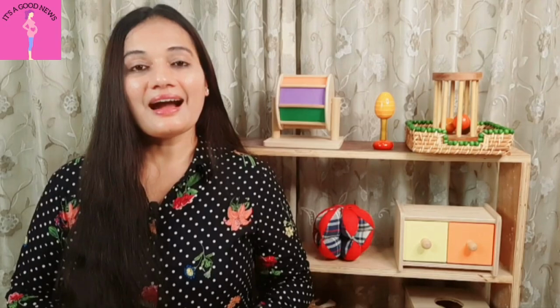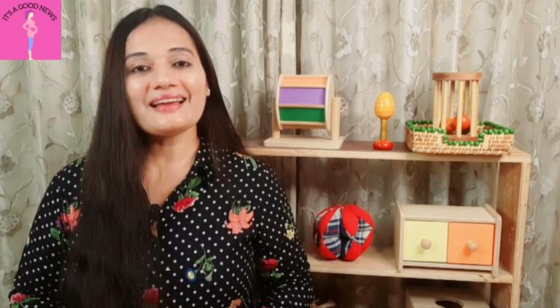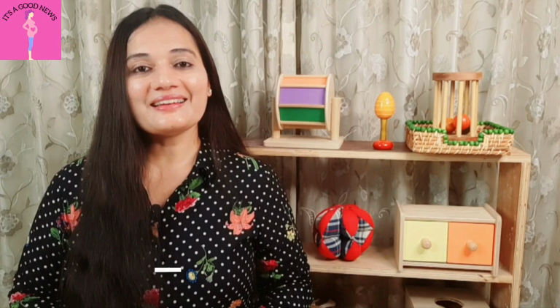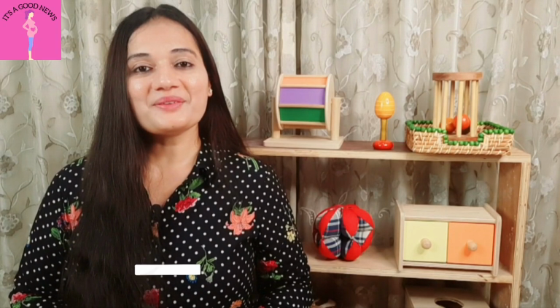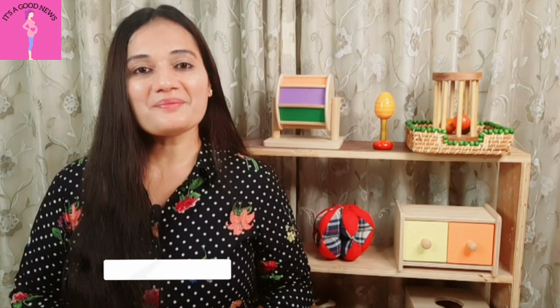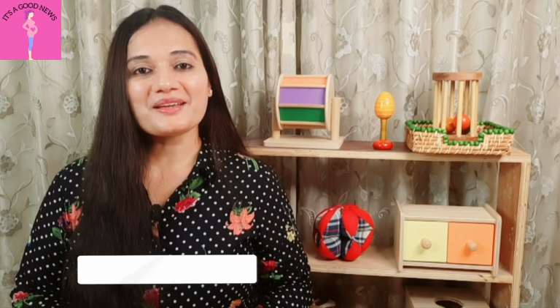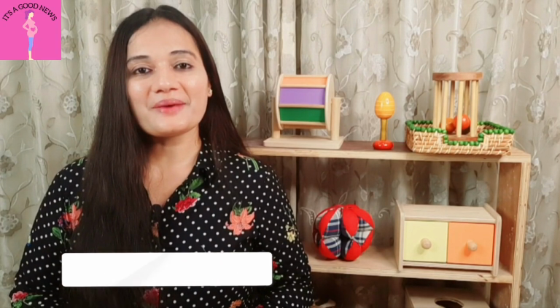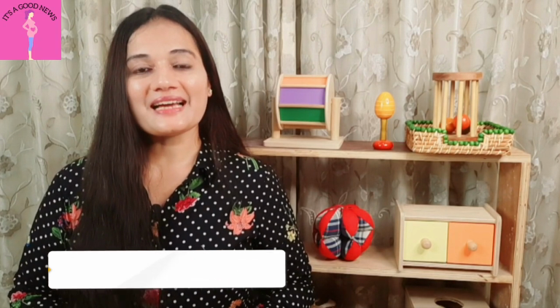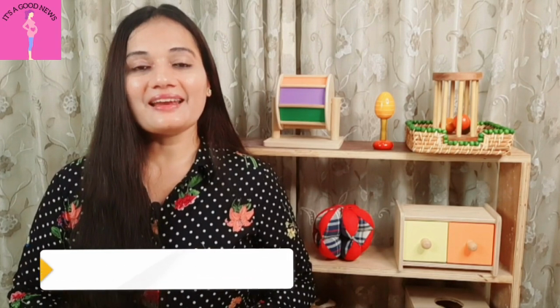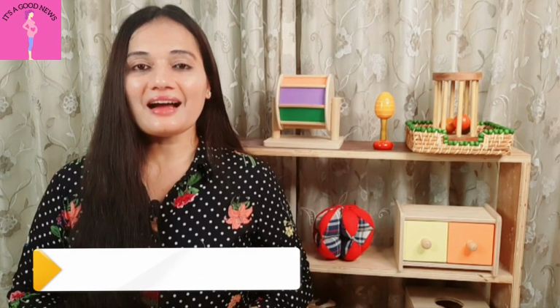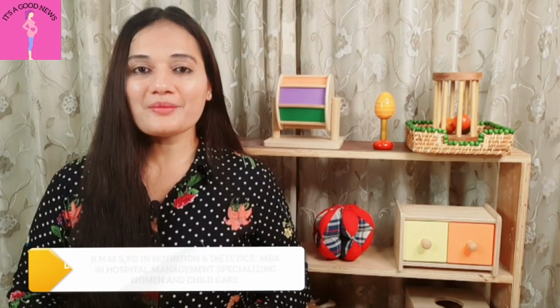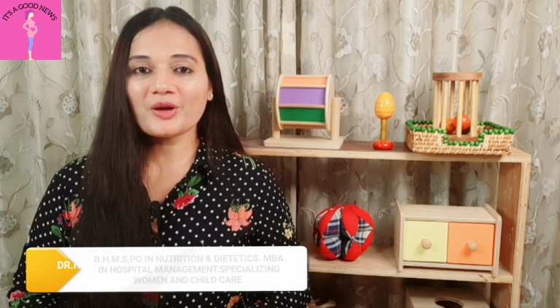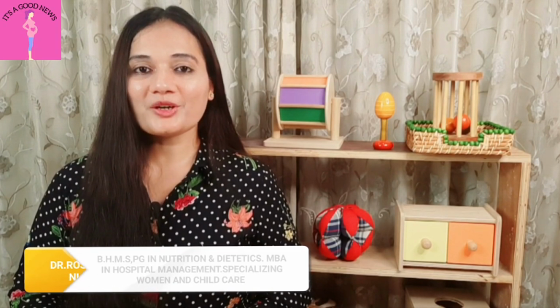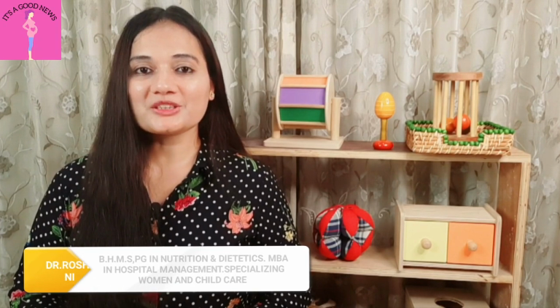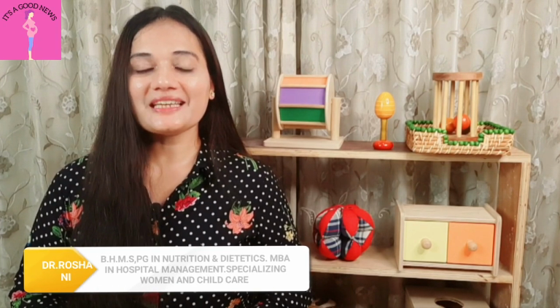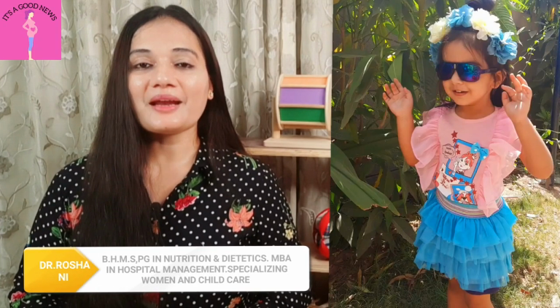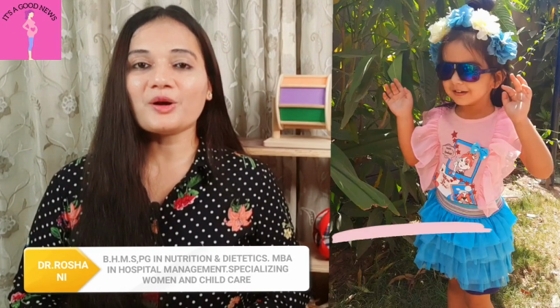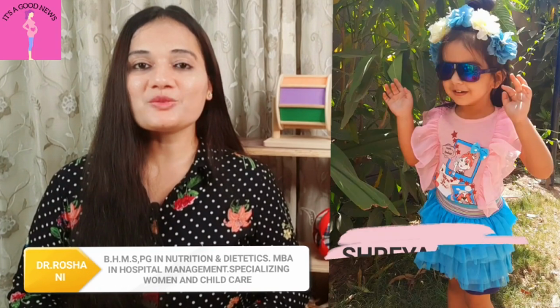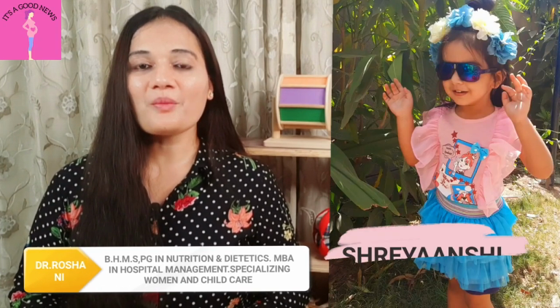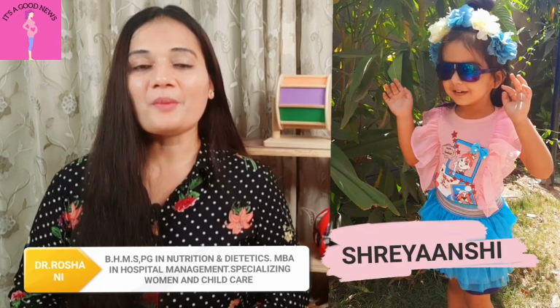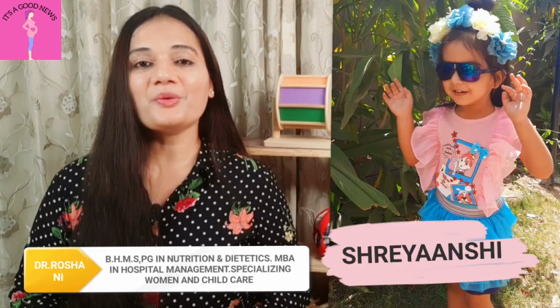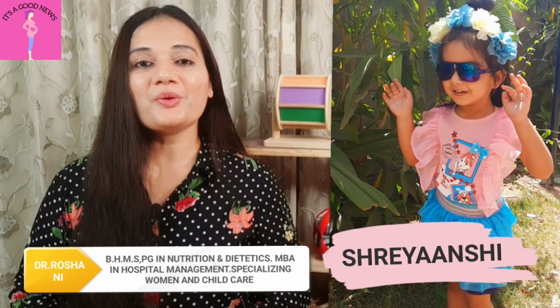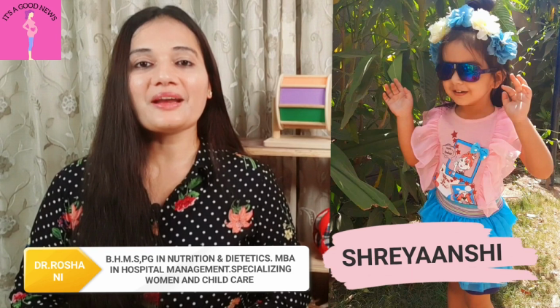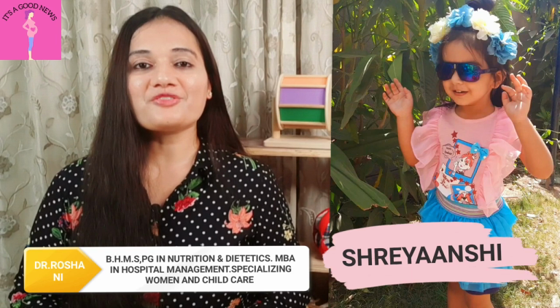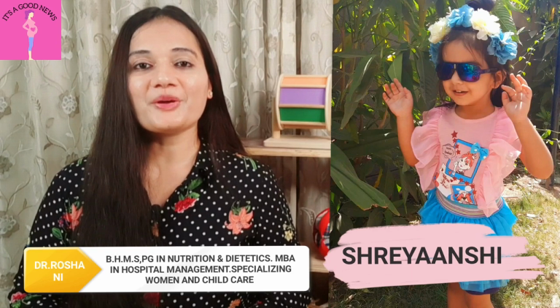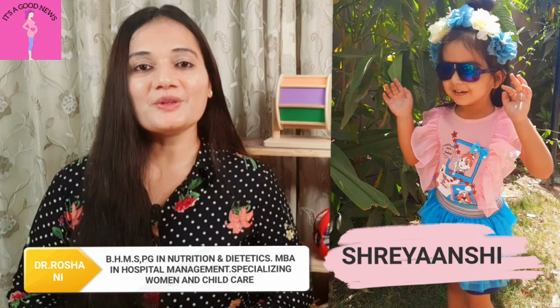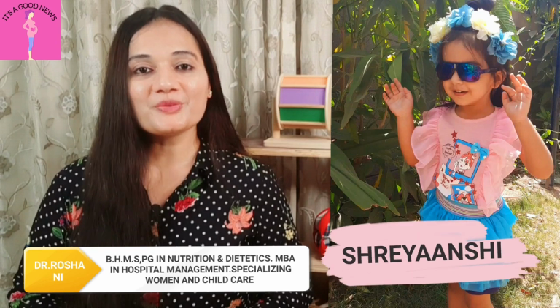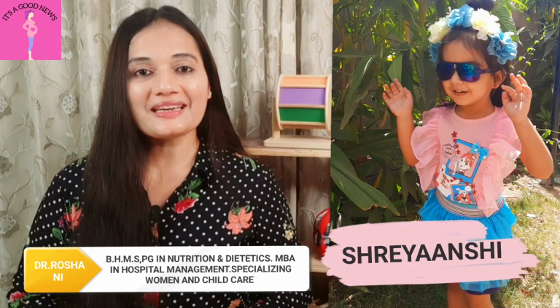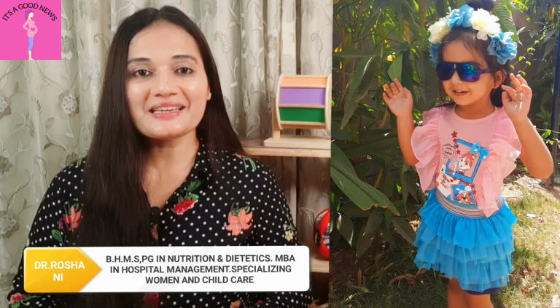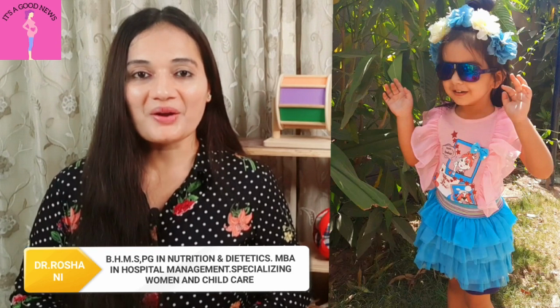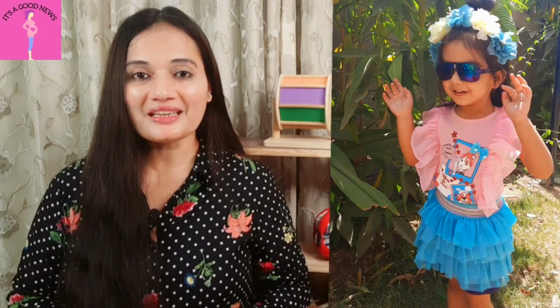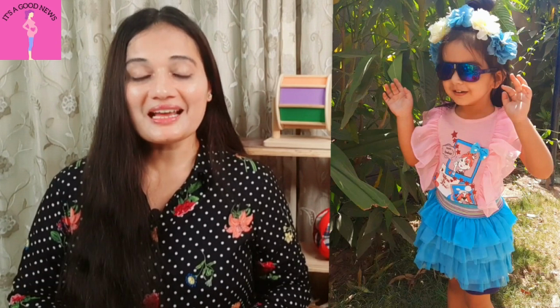Hi guys, welcome back to my channel. I am Dr. Roshni and also a mom to a two and a half year old sweet little daughter.